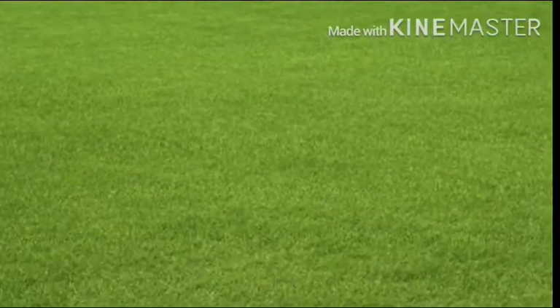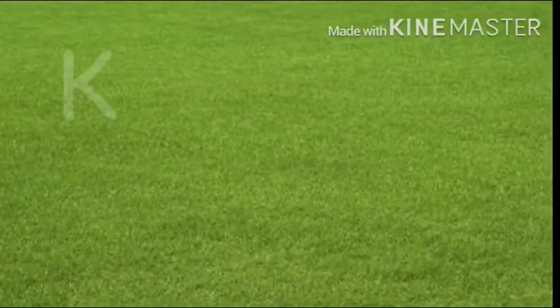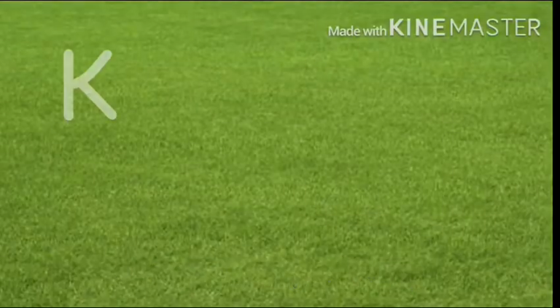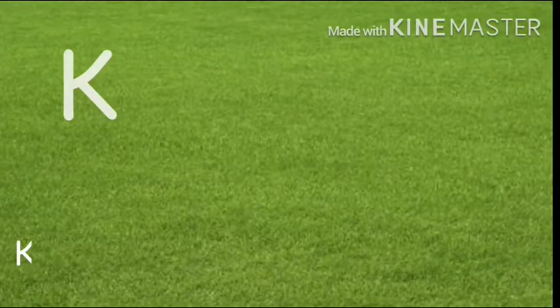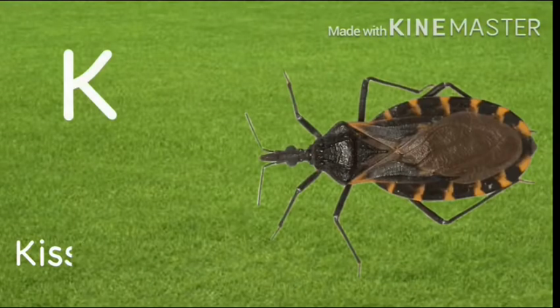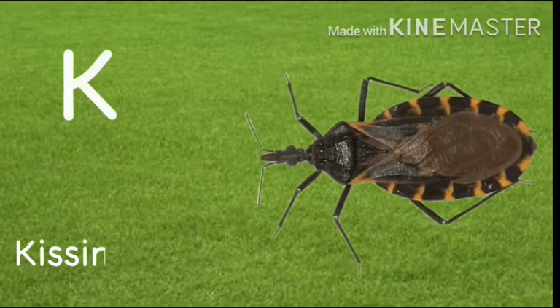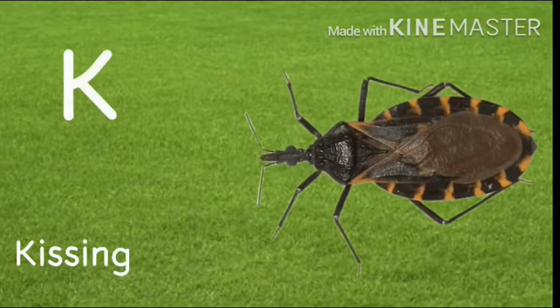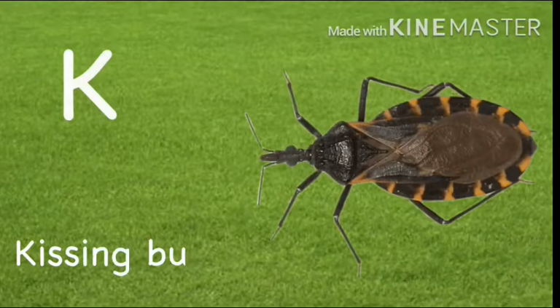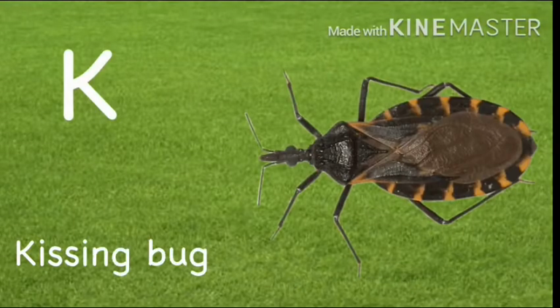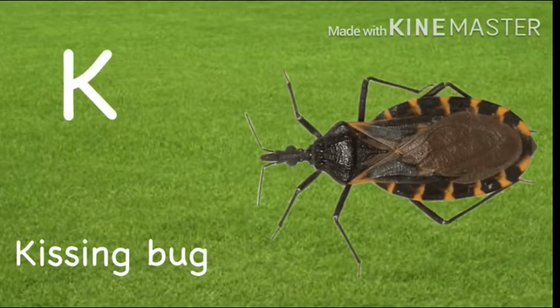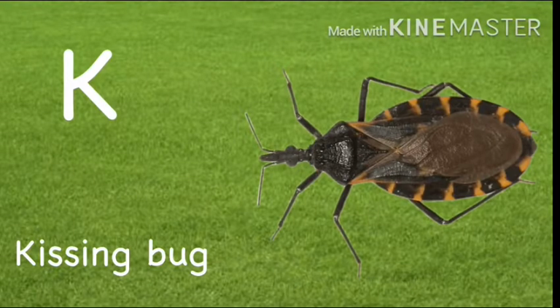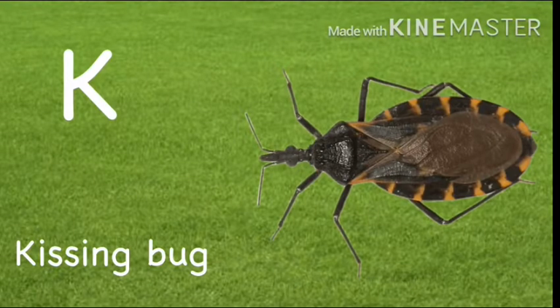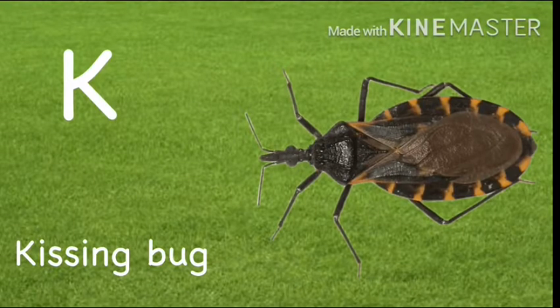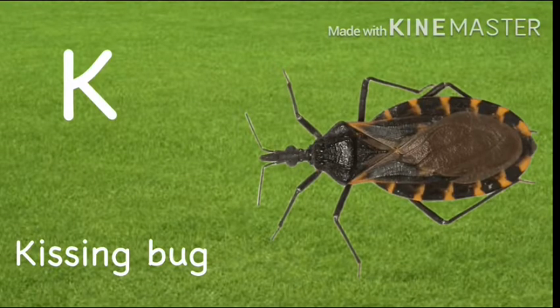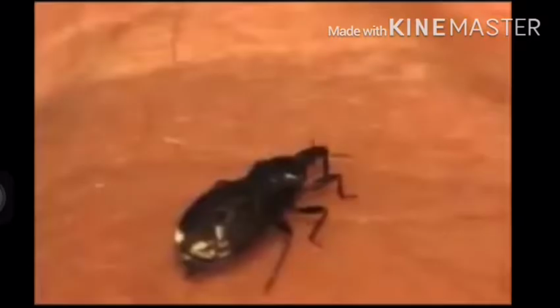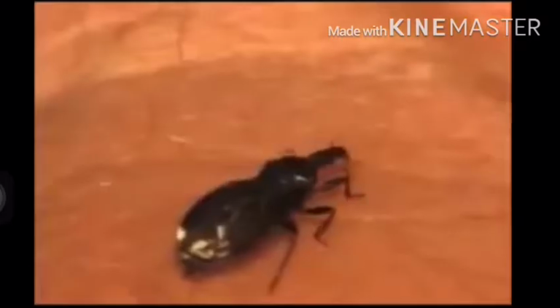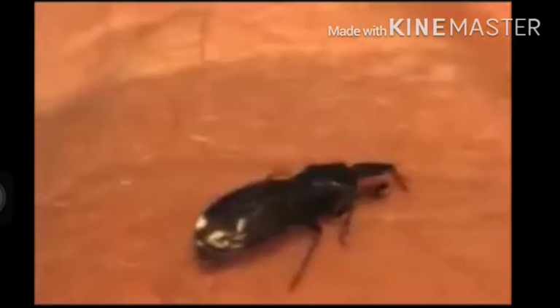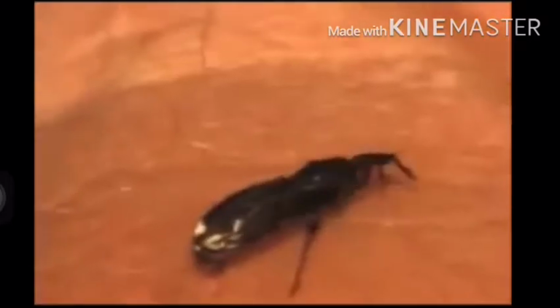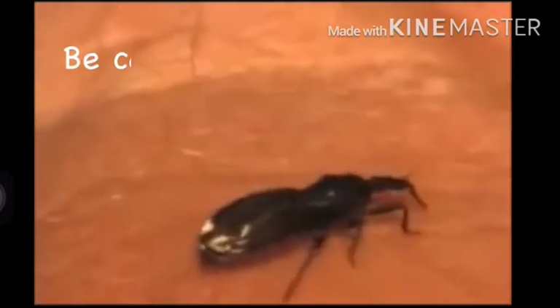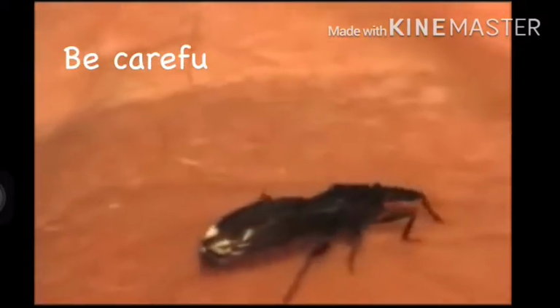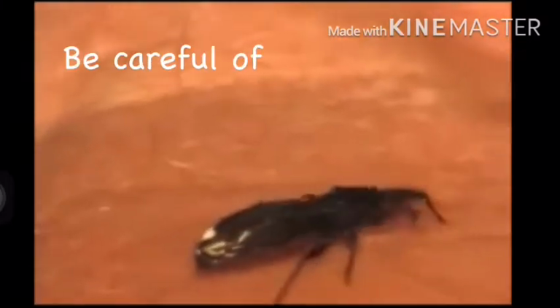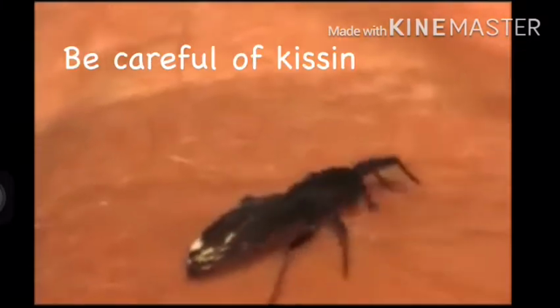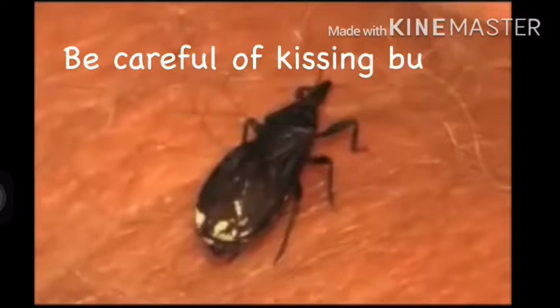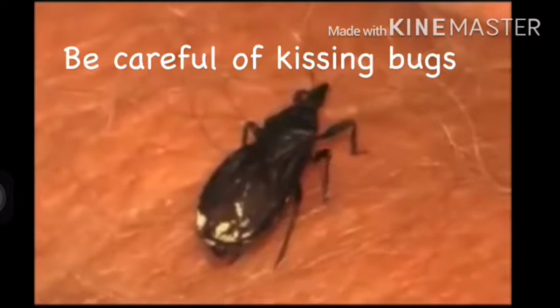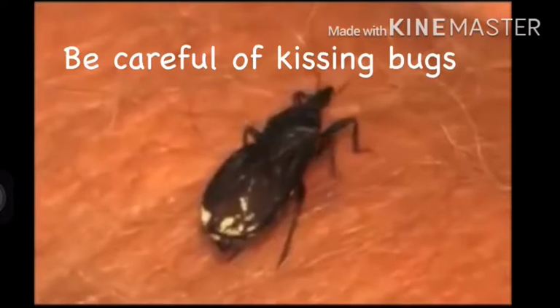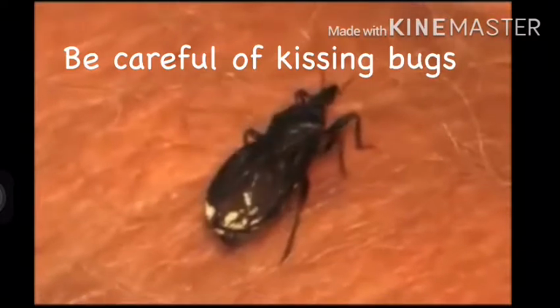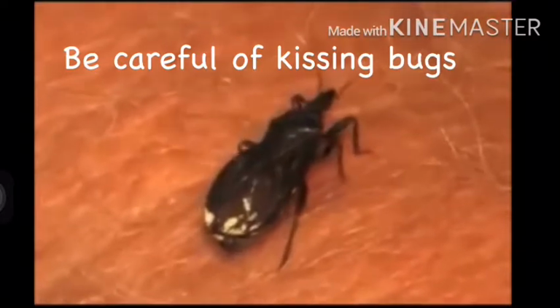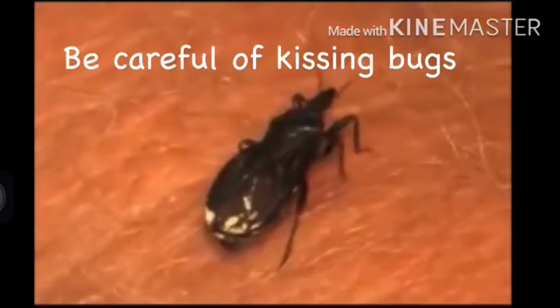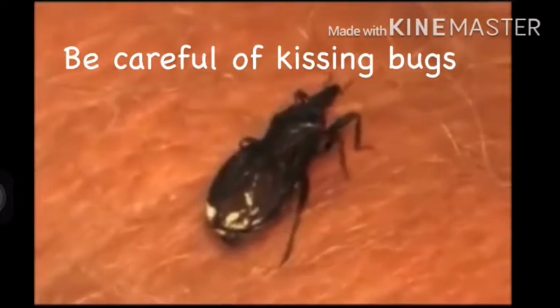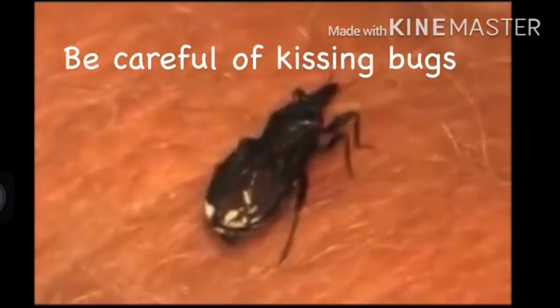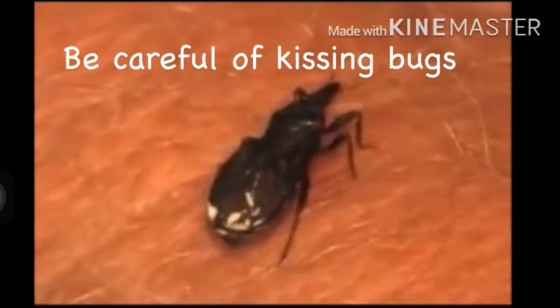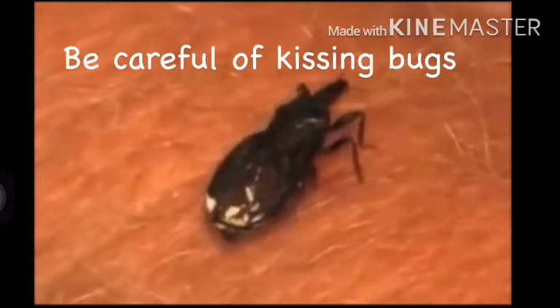K. Kissing bug. Be careful of kissing bugs.